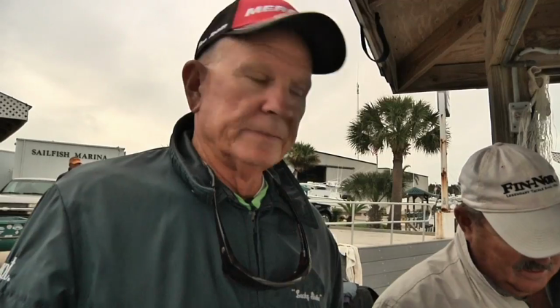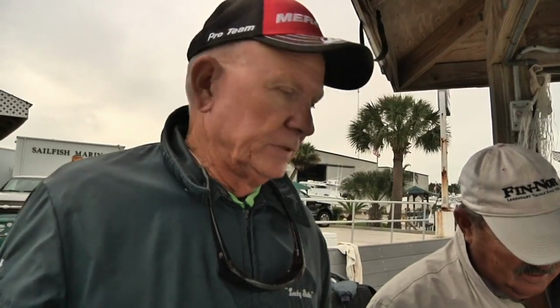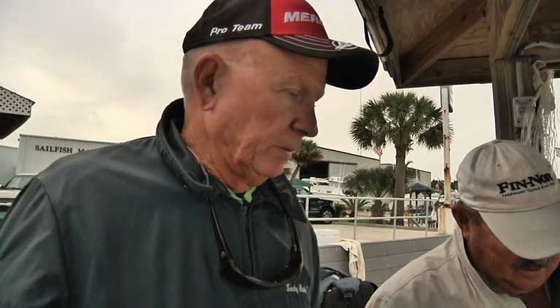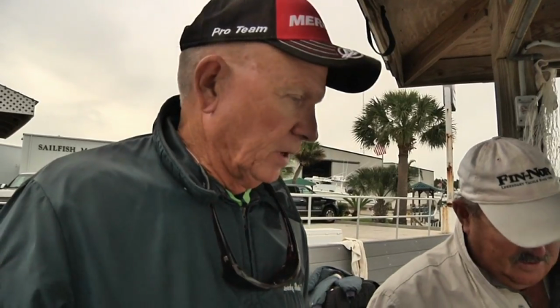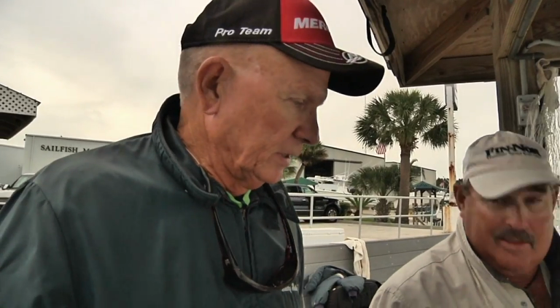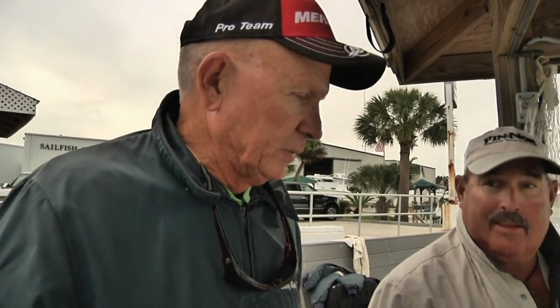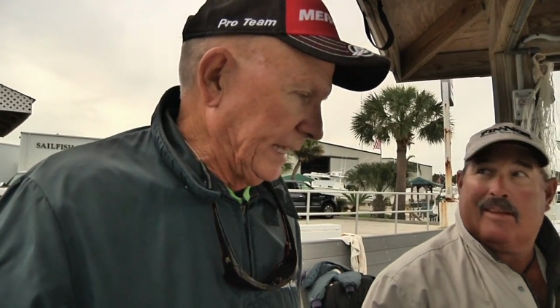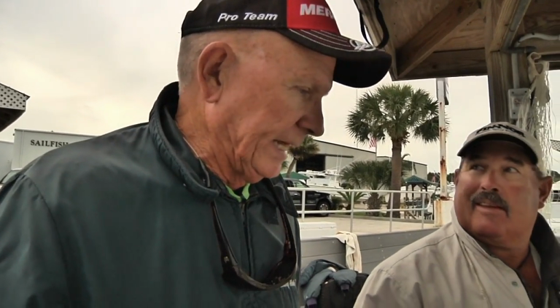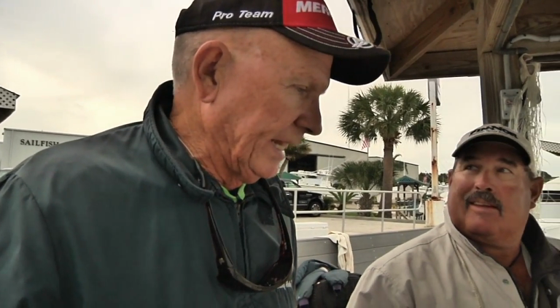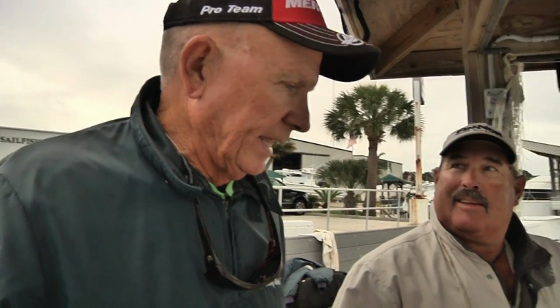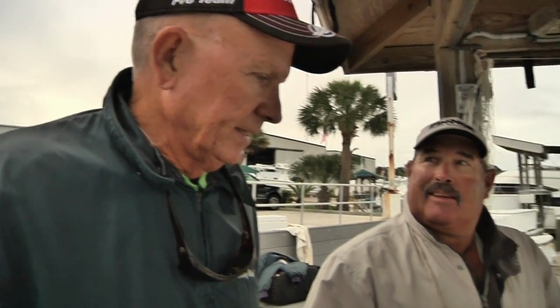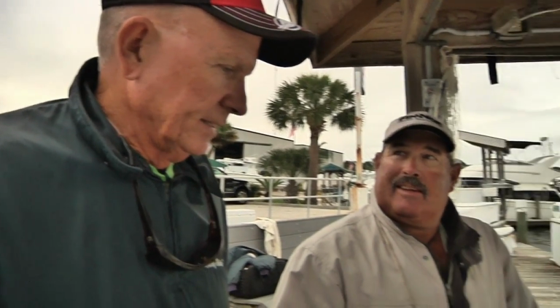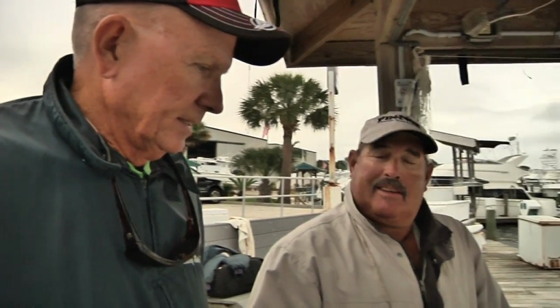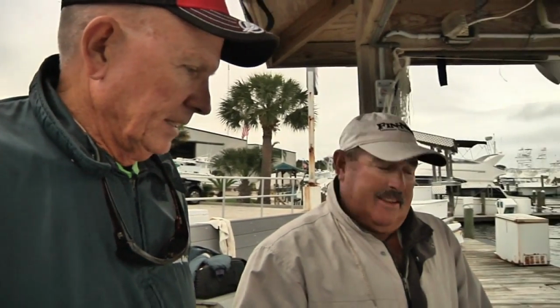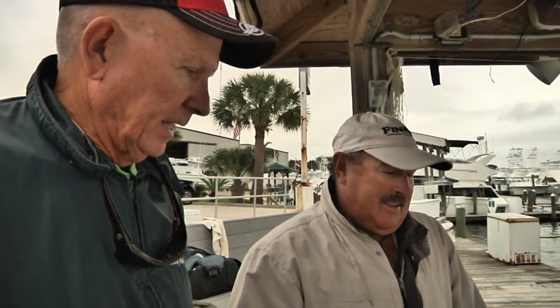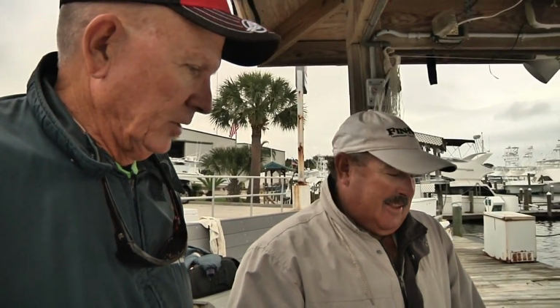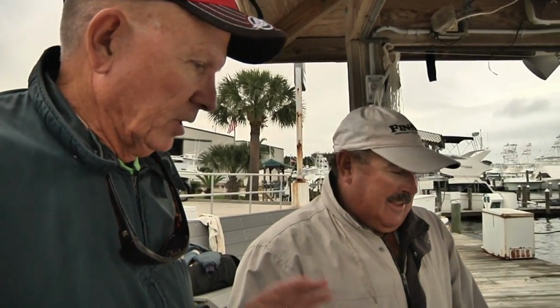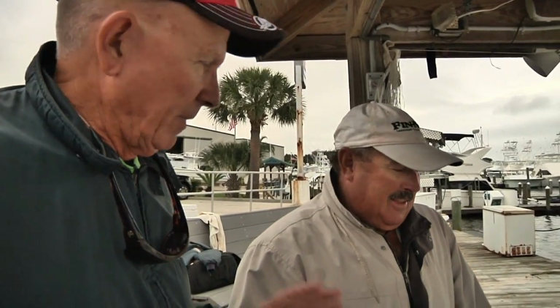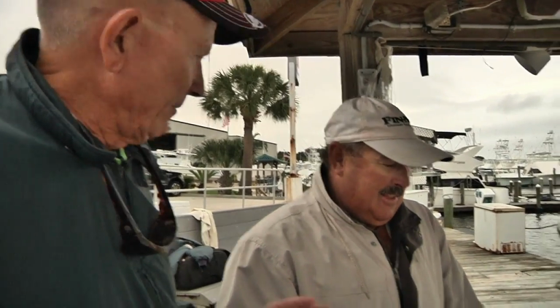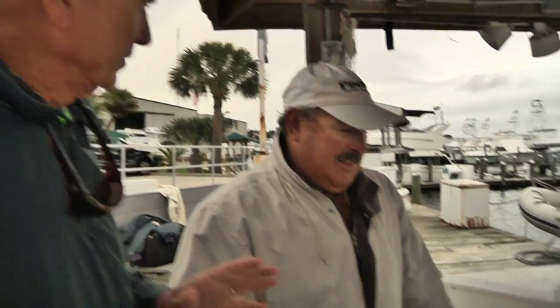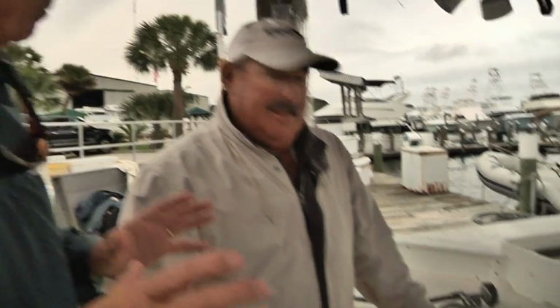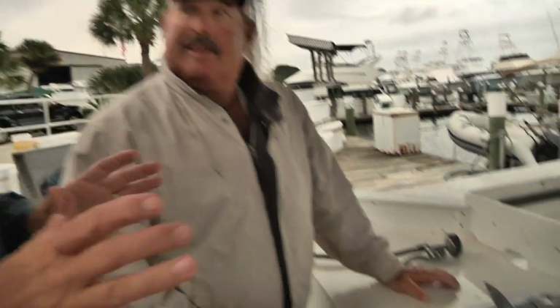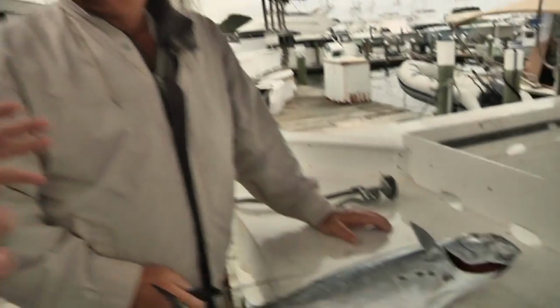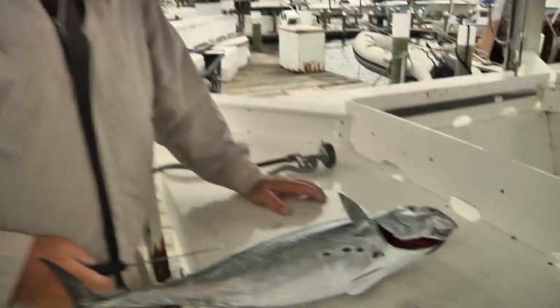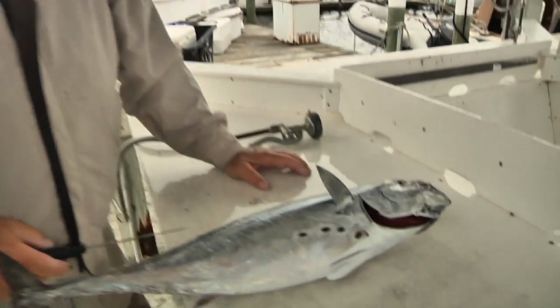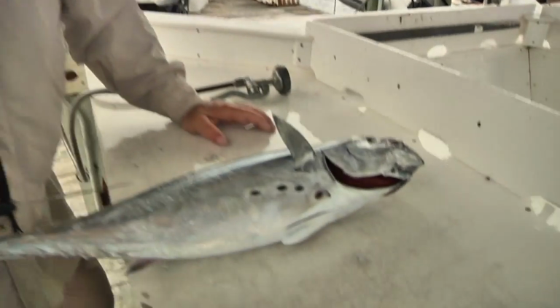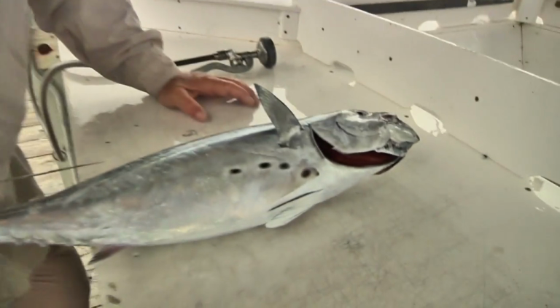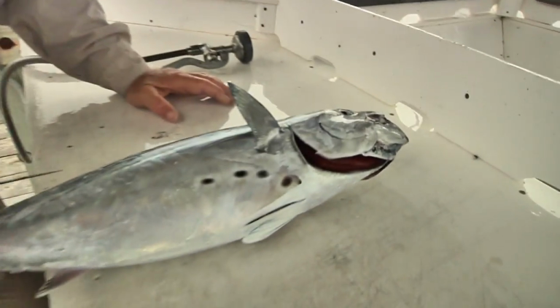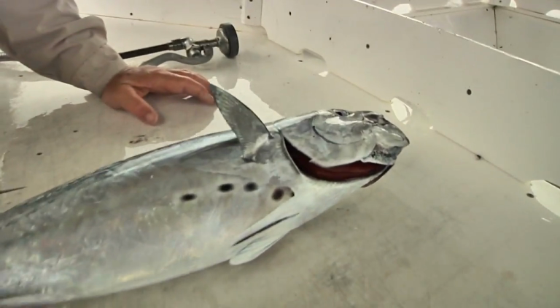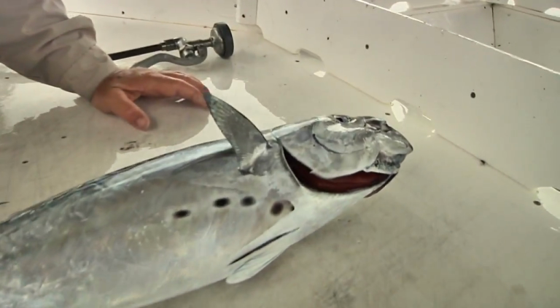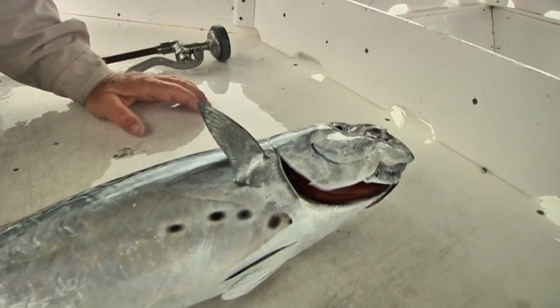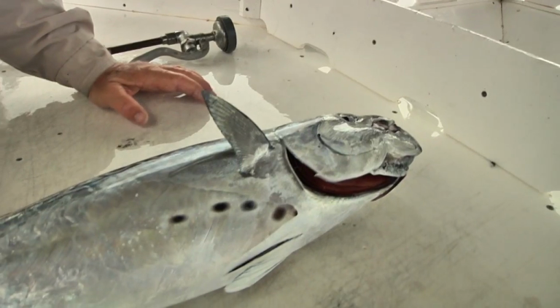Tim, we caught this Bonita today and you're going to make some bait strips out of it. Show us how you do this.